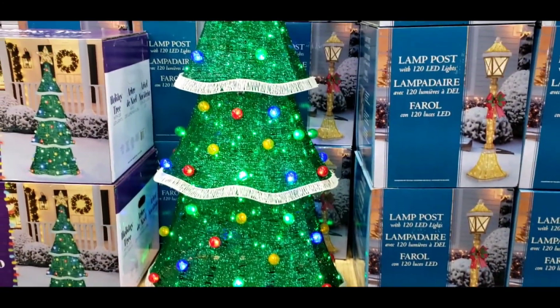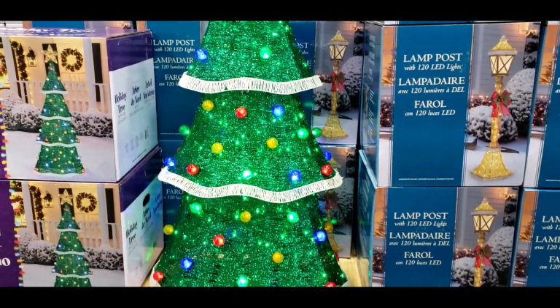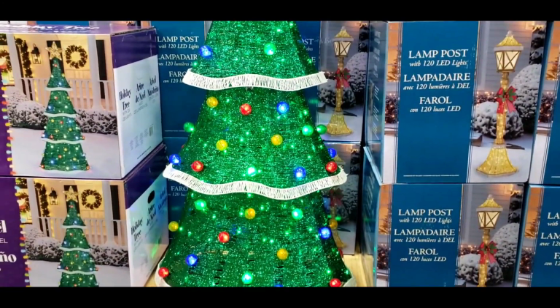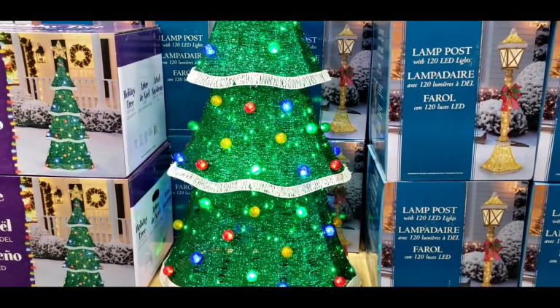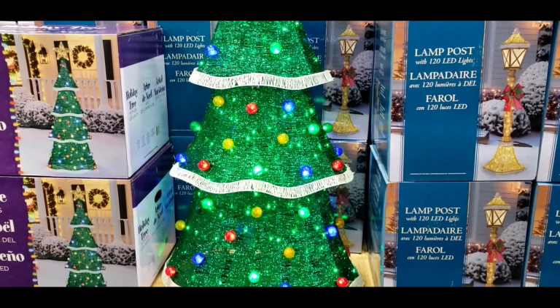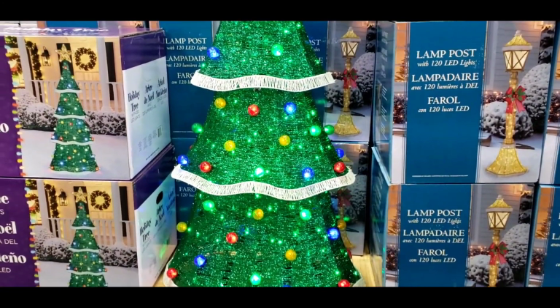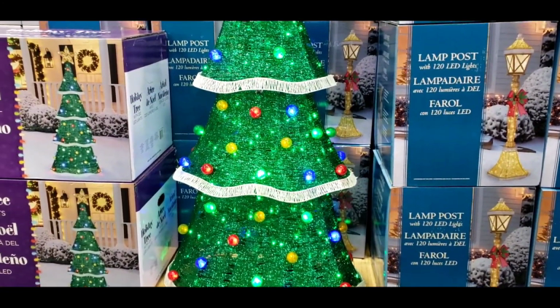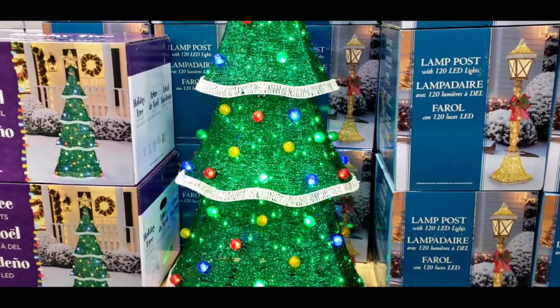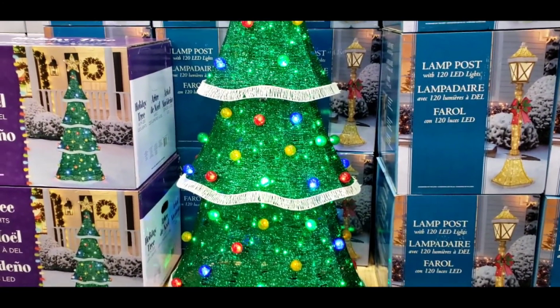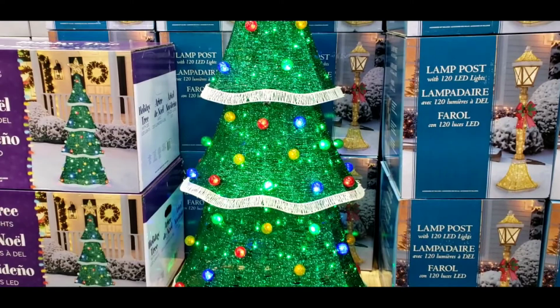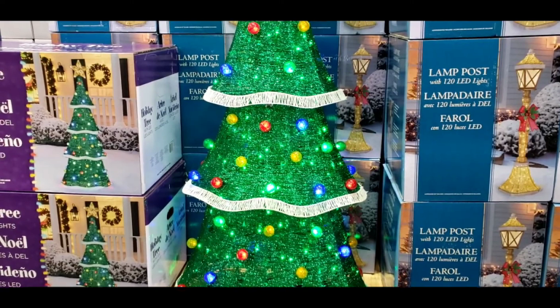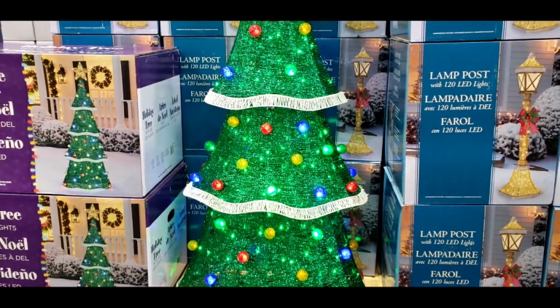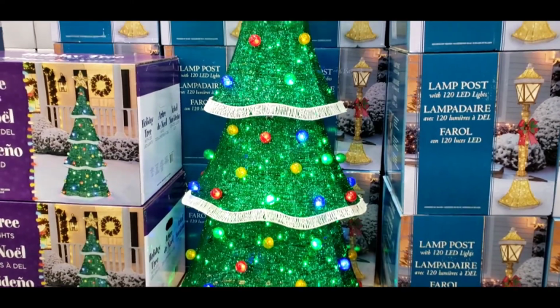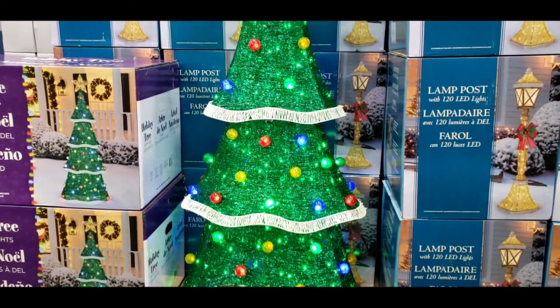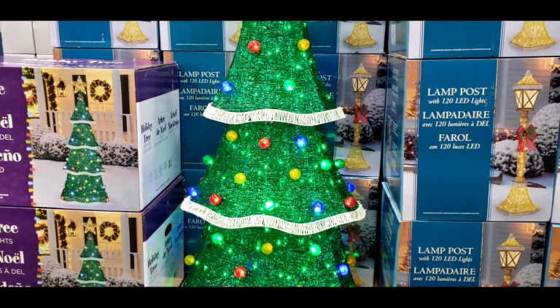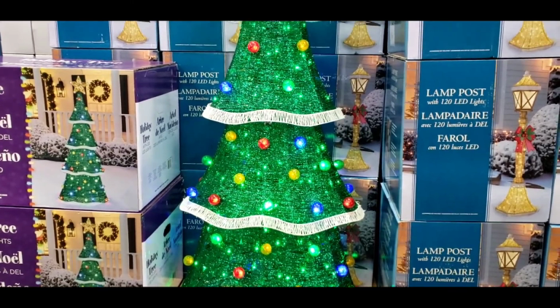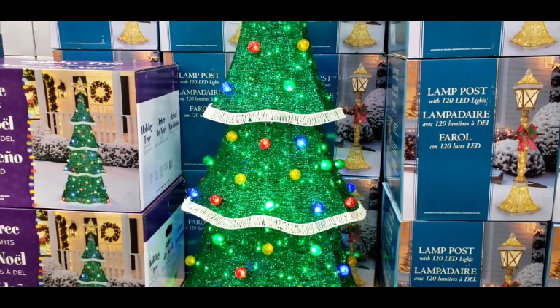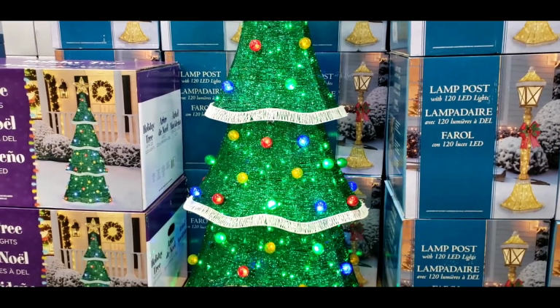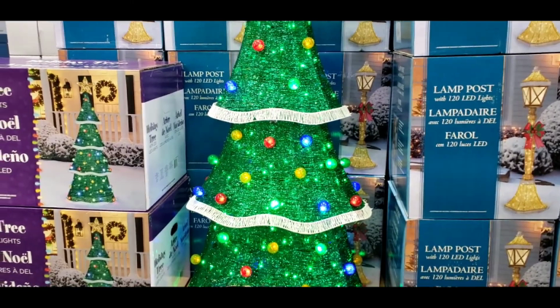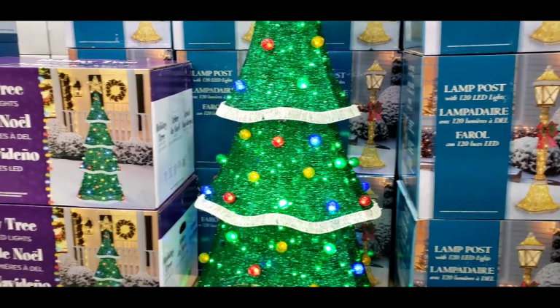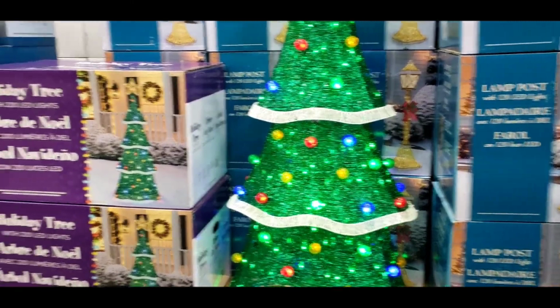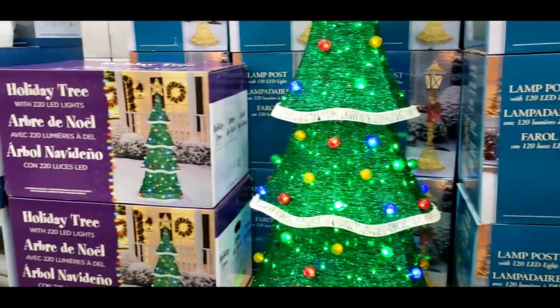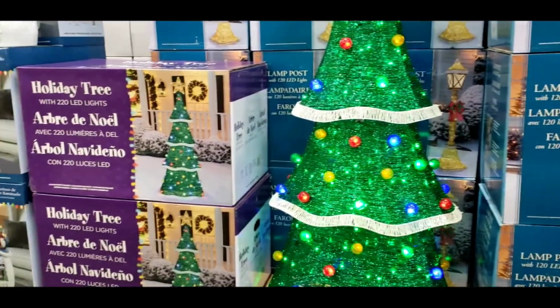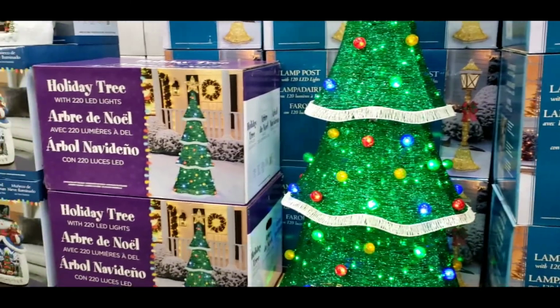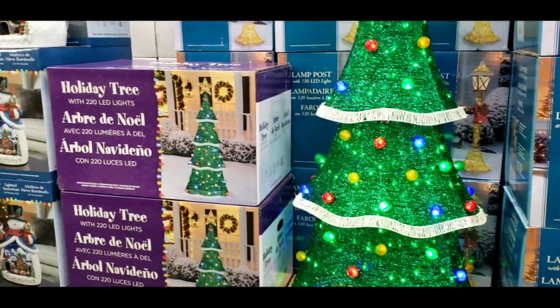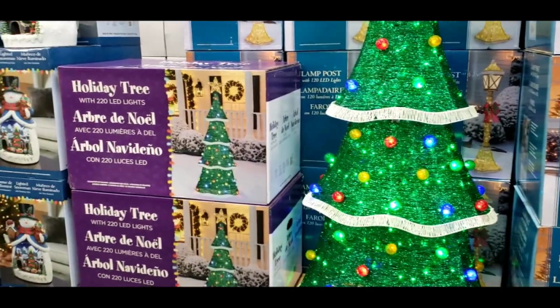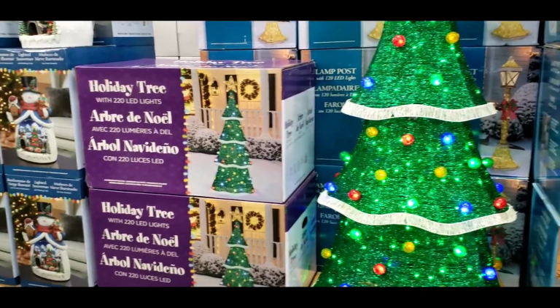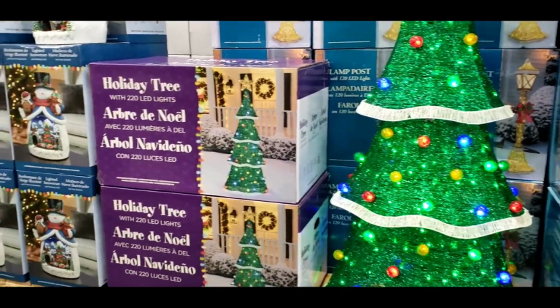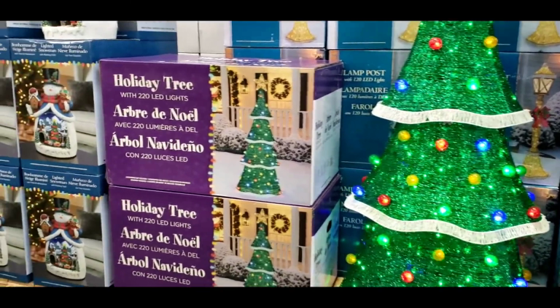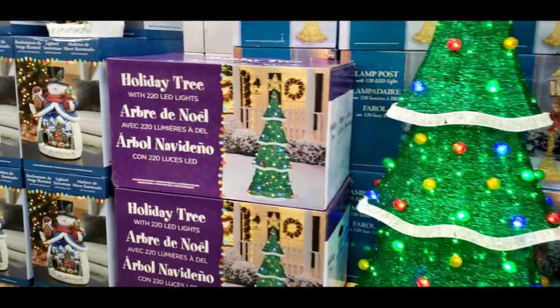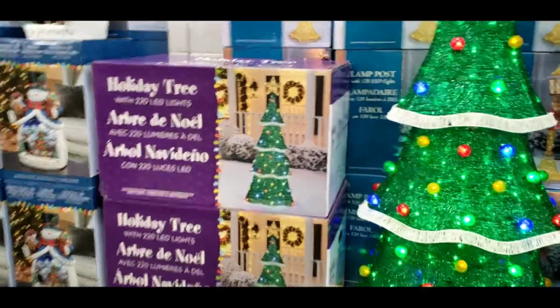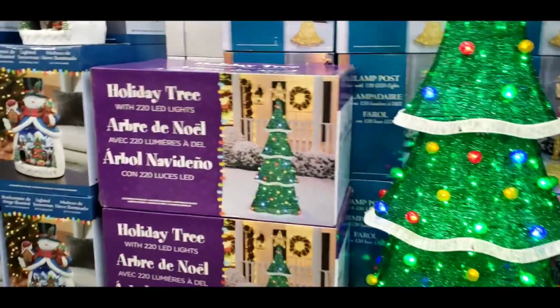You see the Christmas tree? That's $99.99. It's so pretty.